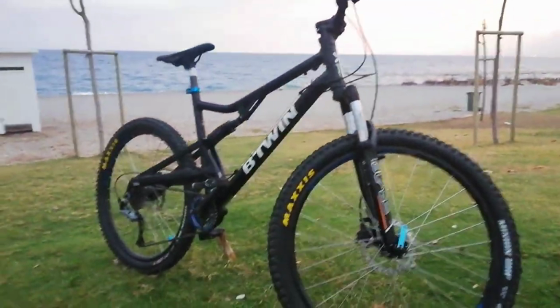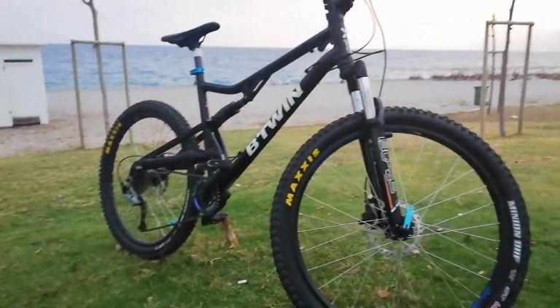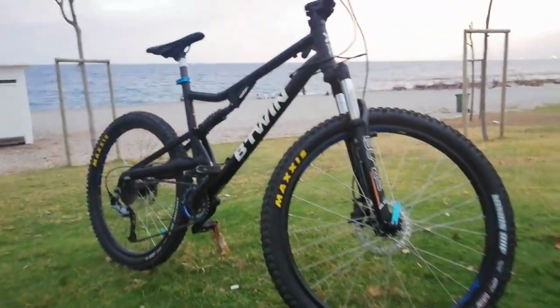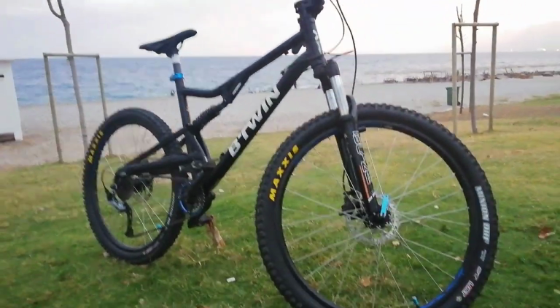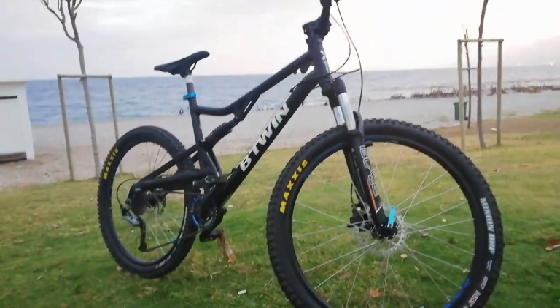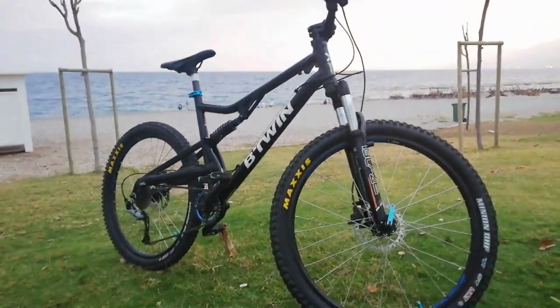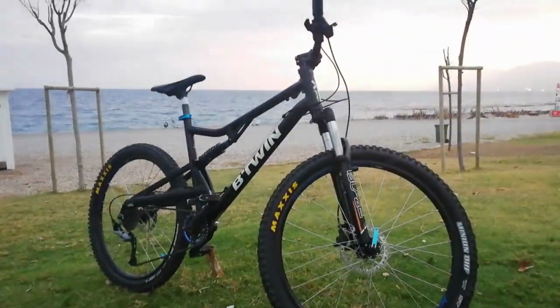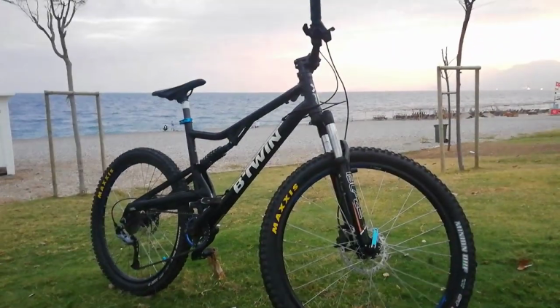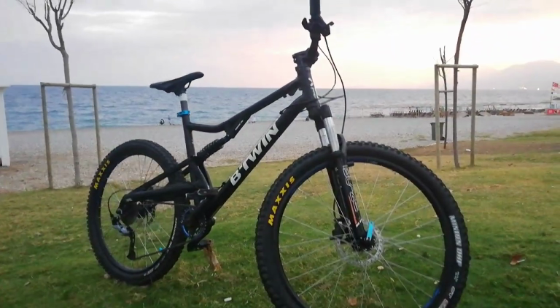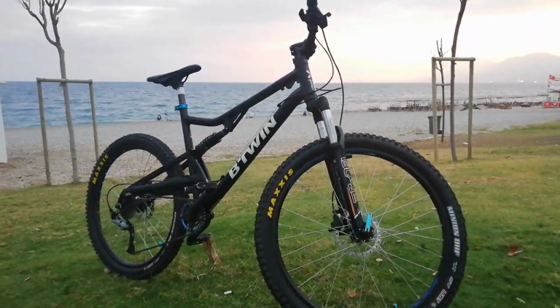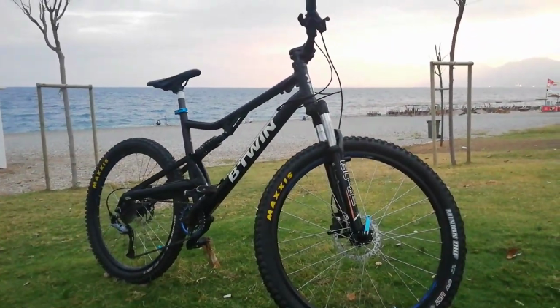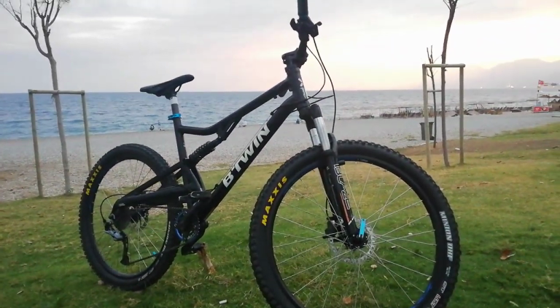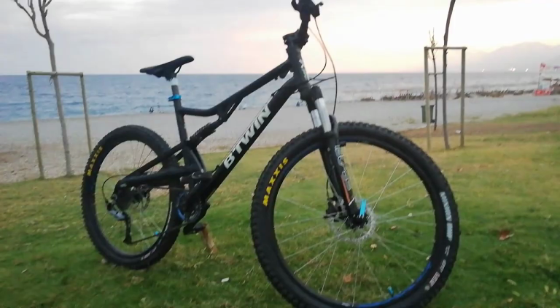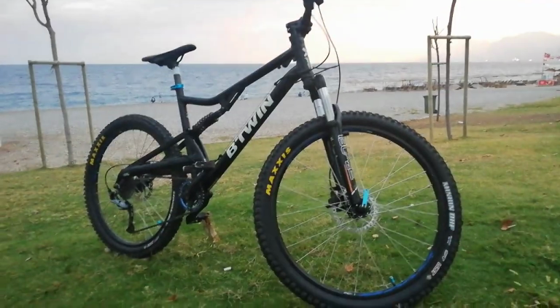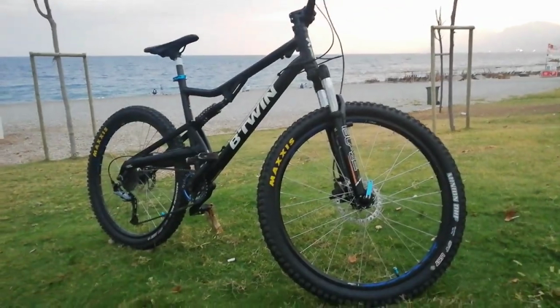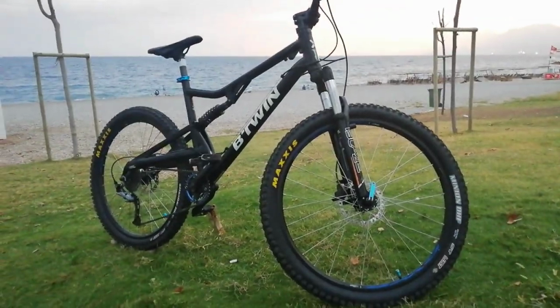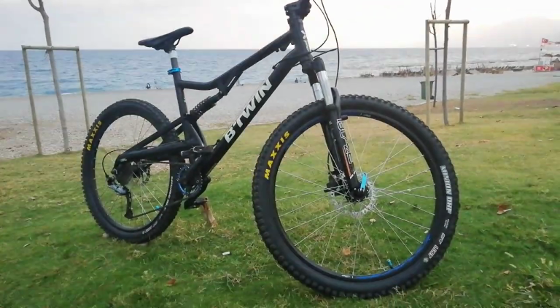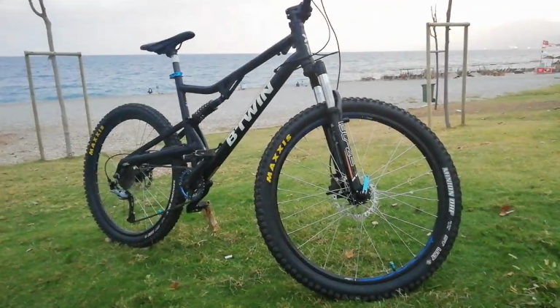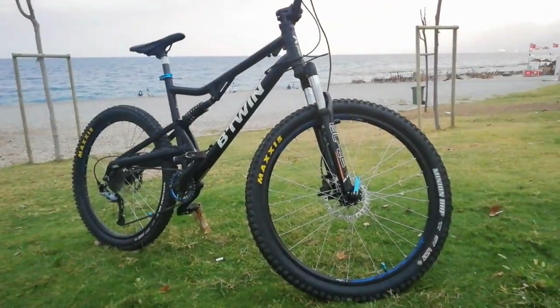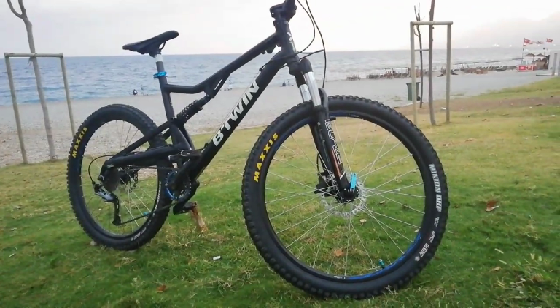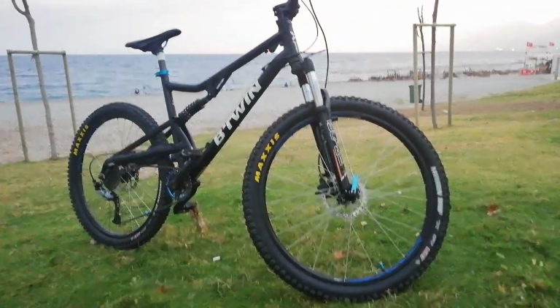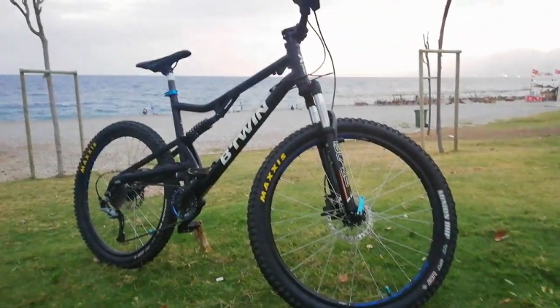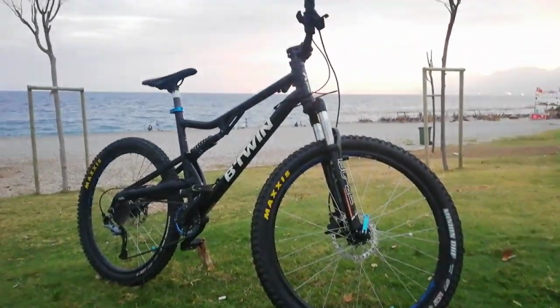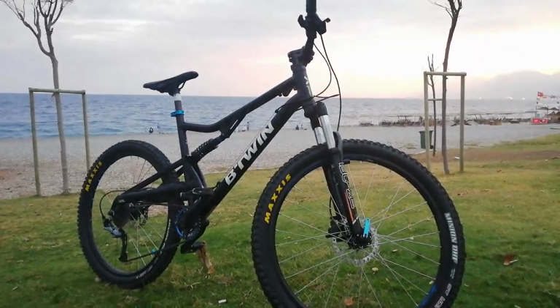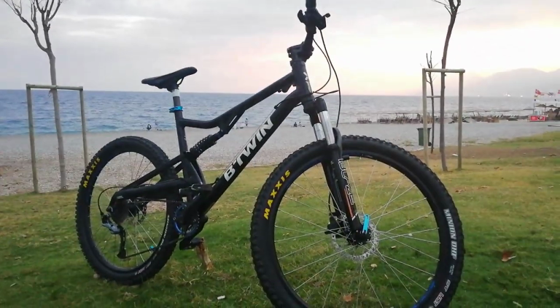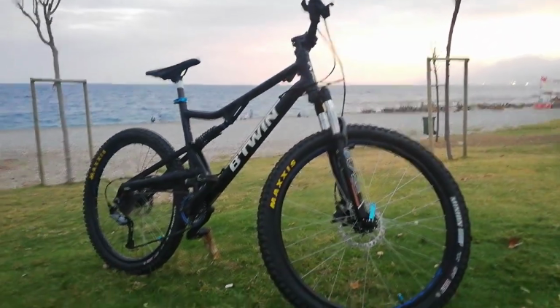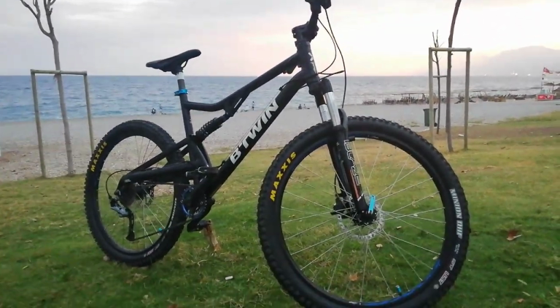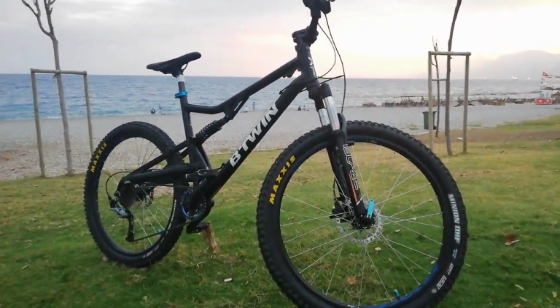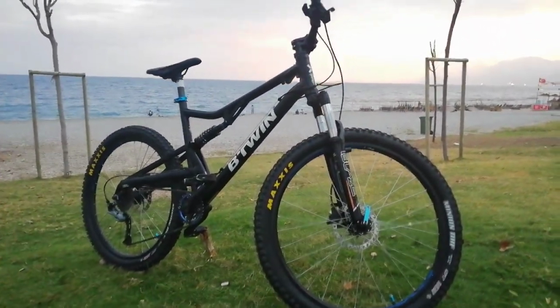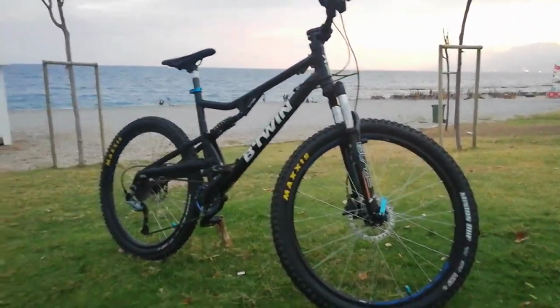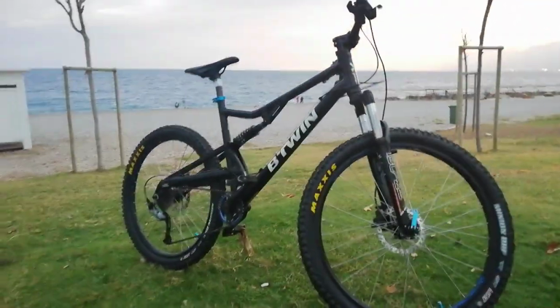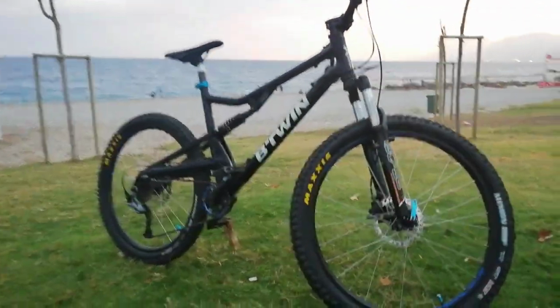We are now in Antalya, Konya. I am very happy with this bike.